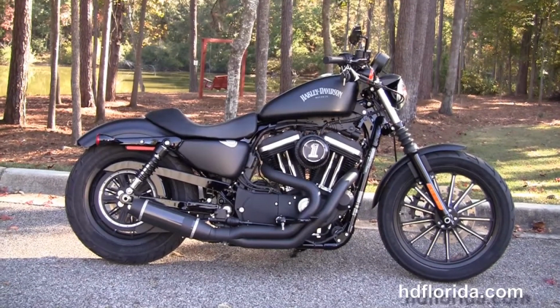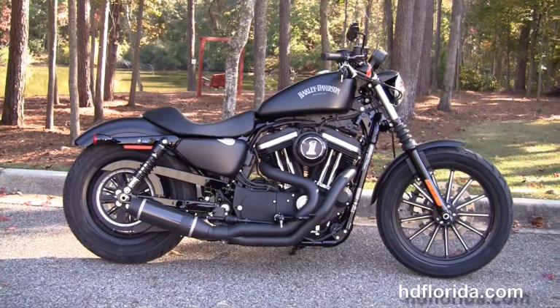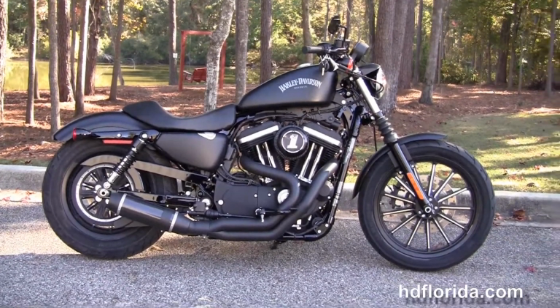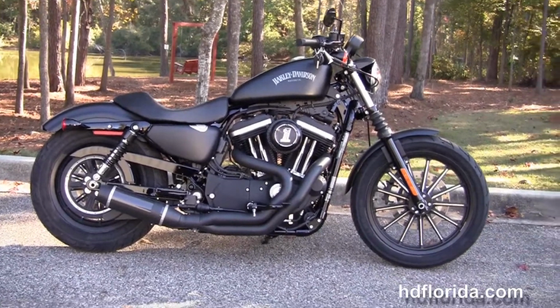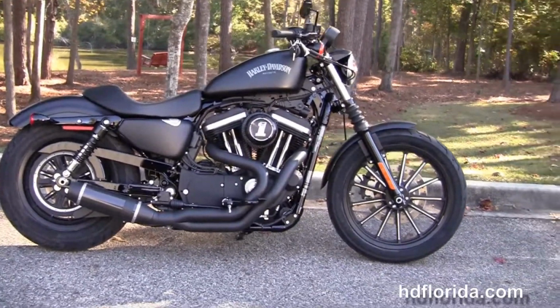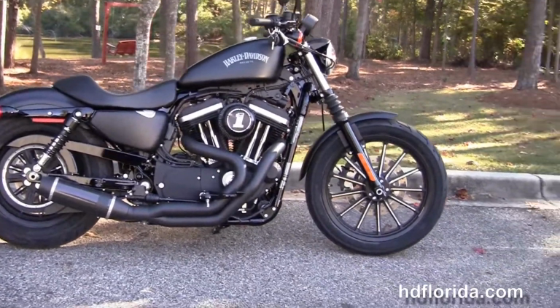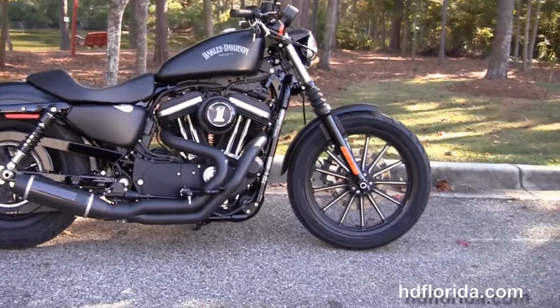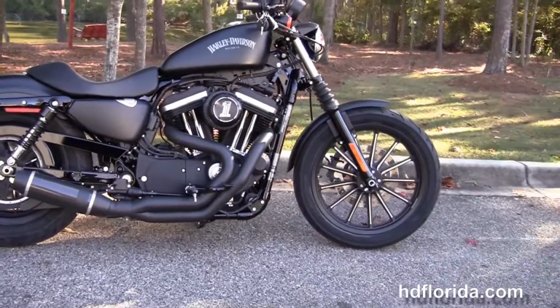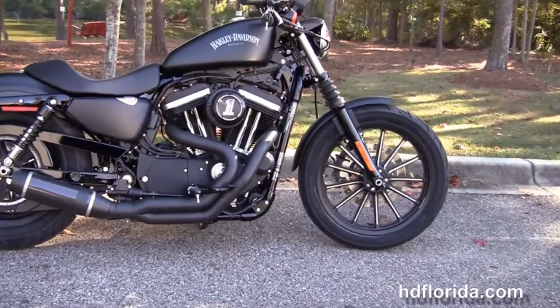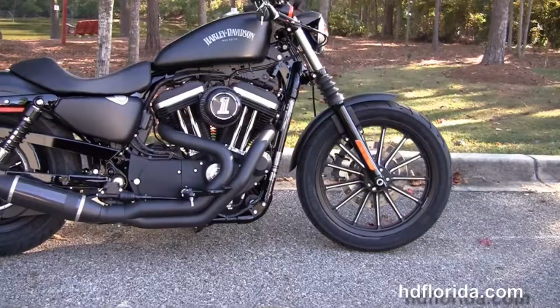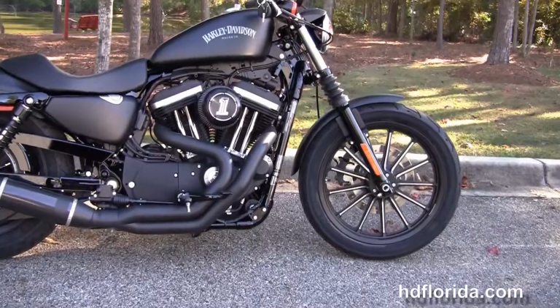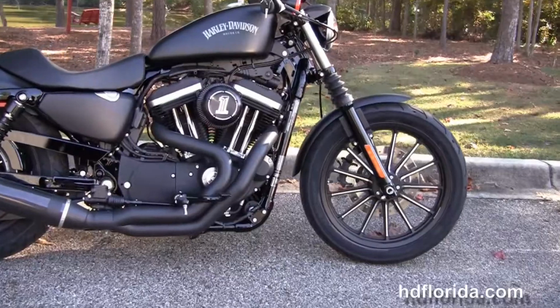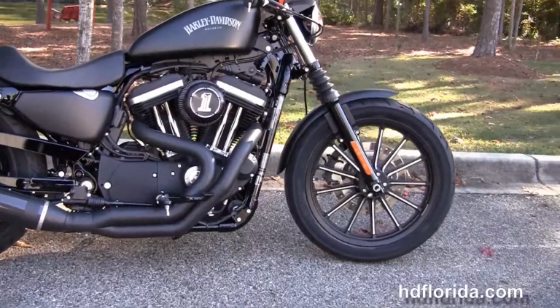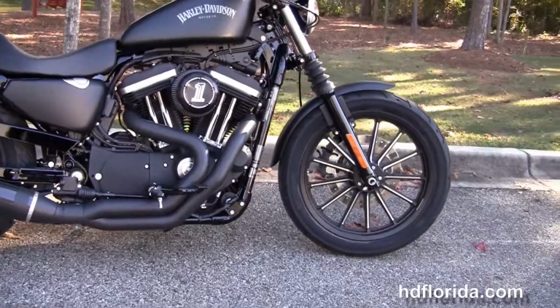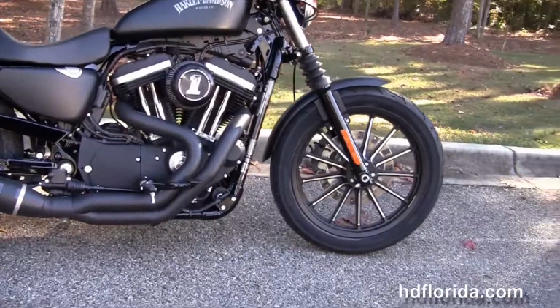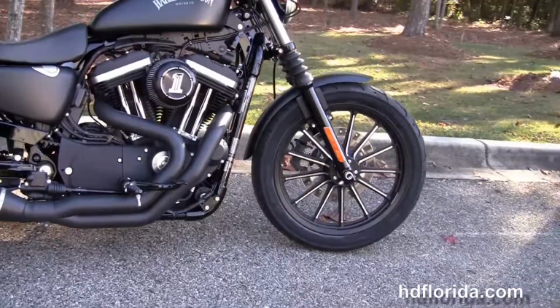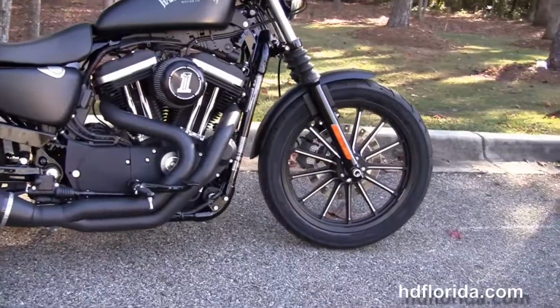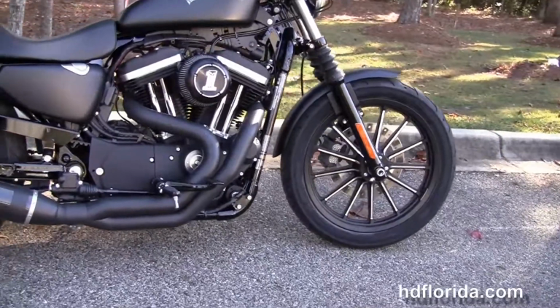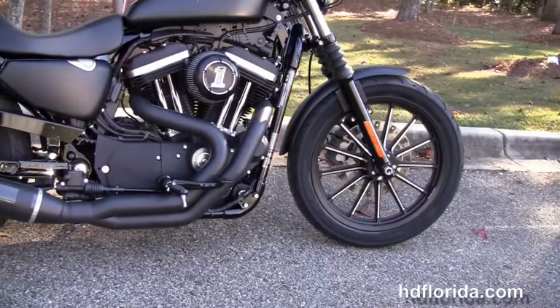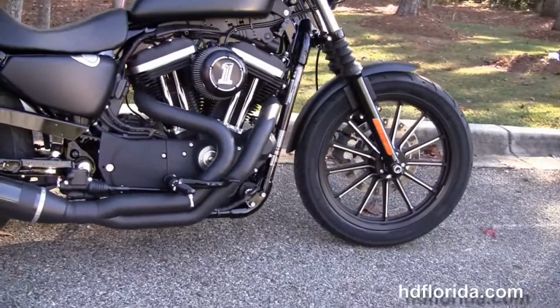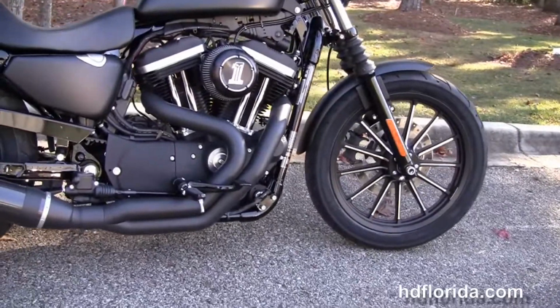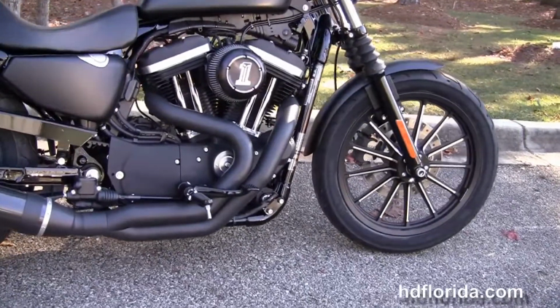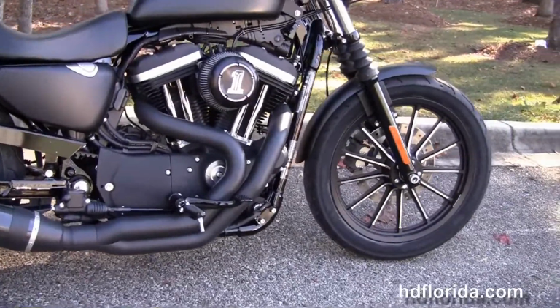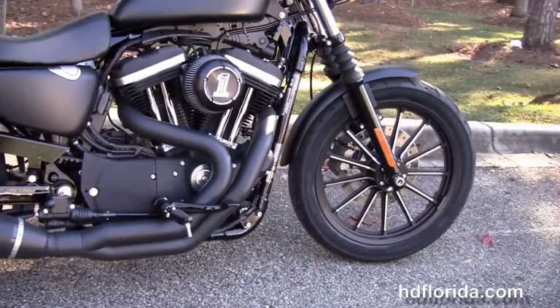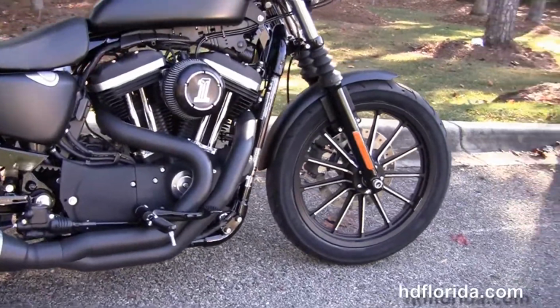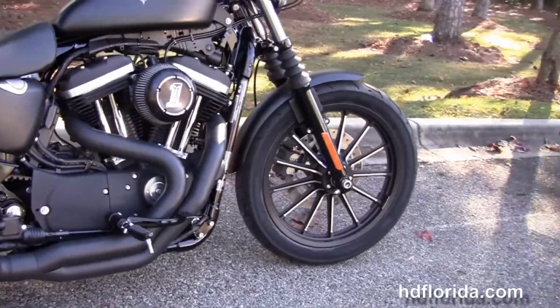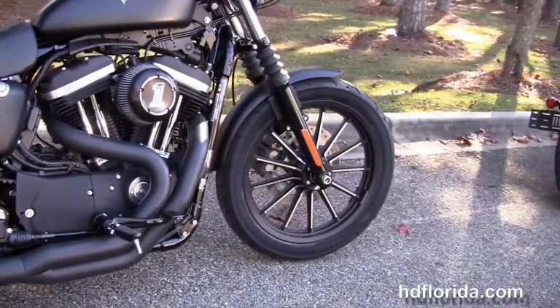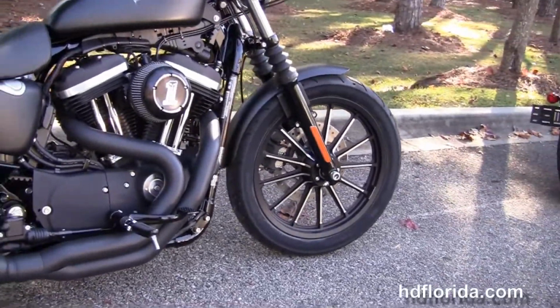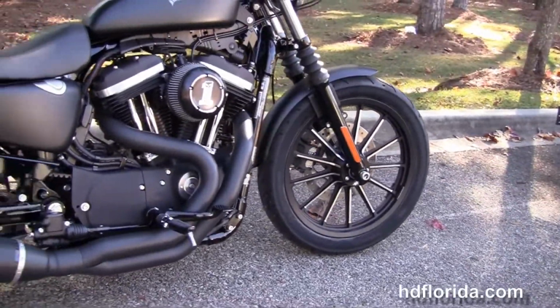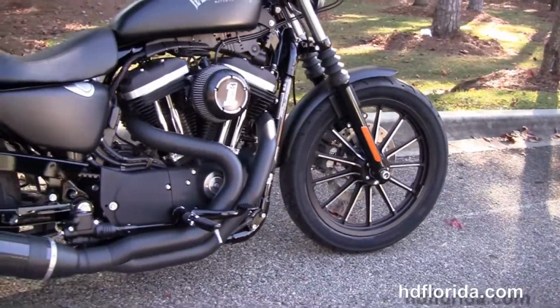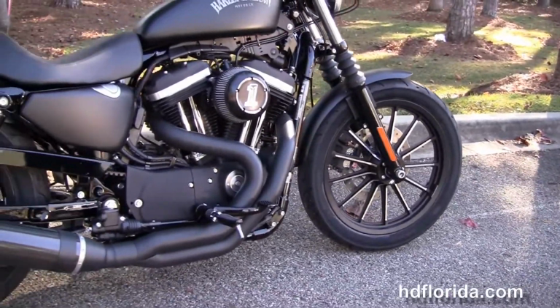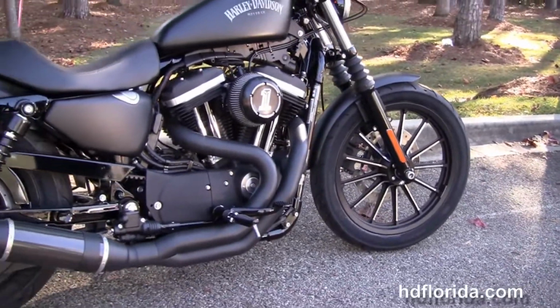This Iron starts out in front with the 13-spoke contrasting cast aluminum wheels, blacked out lower front forks, and the classic fork gators.